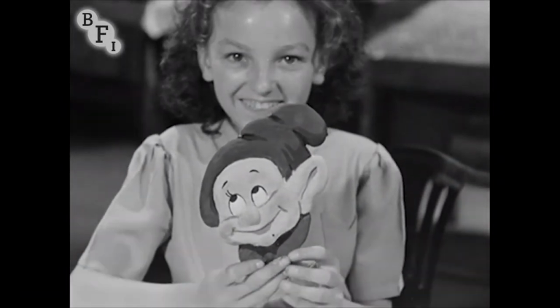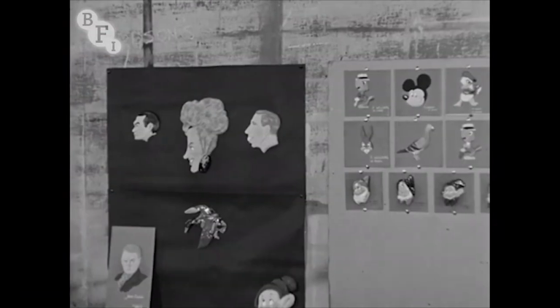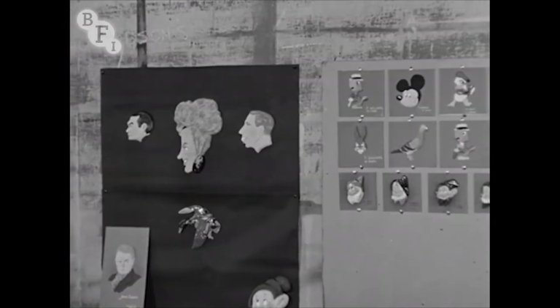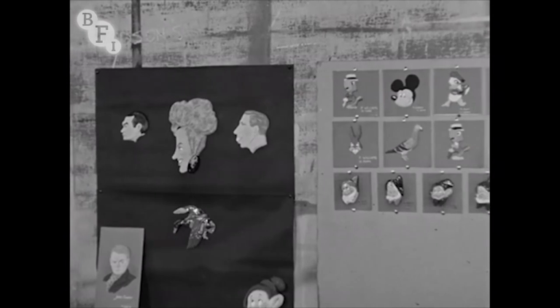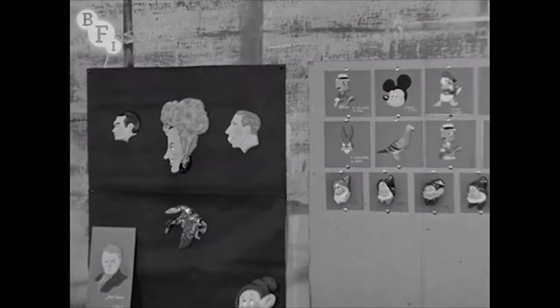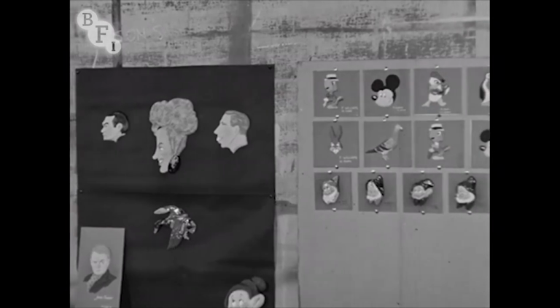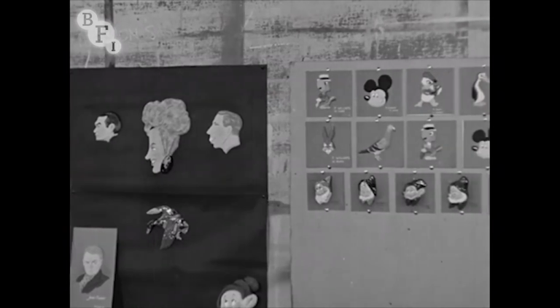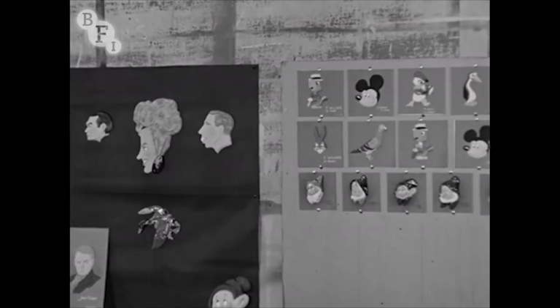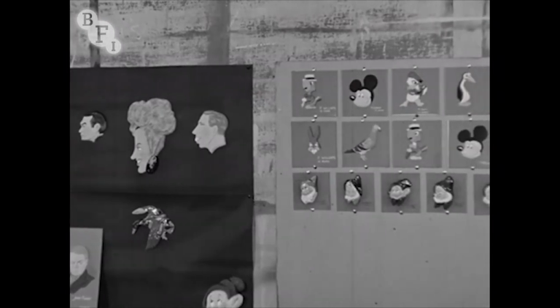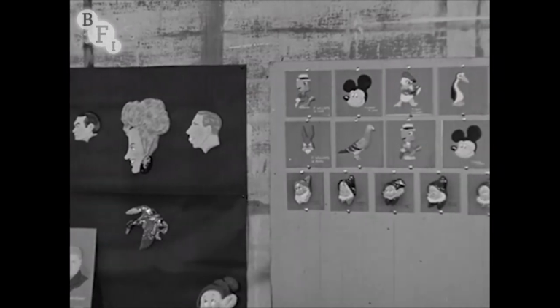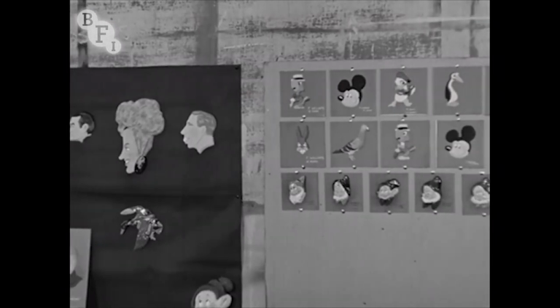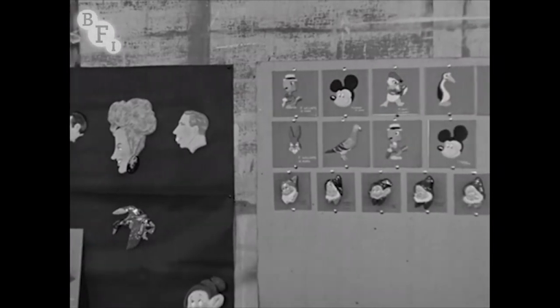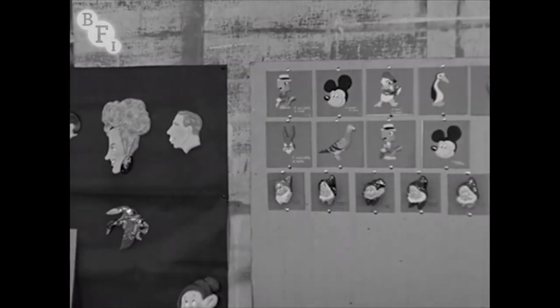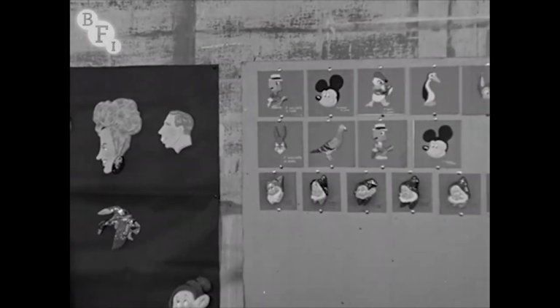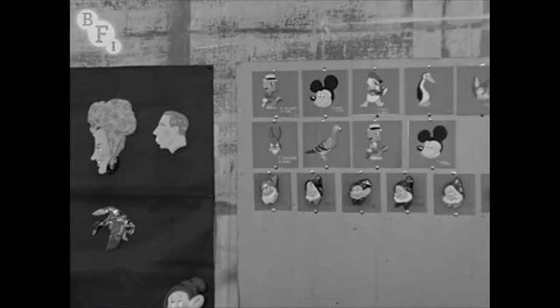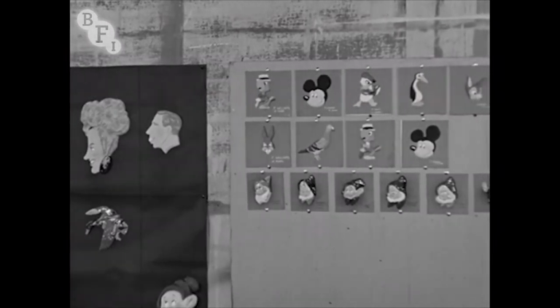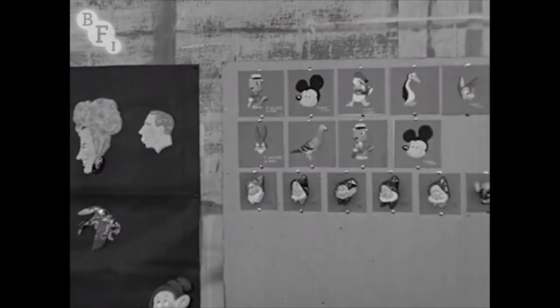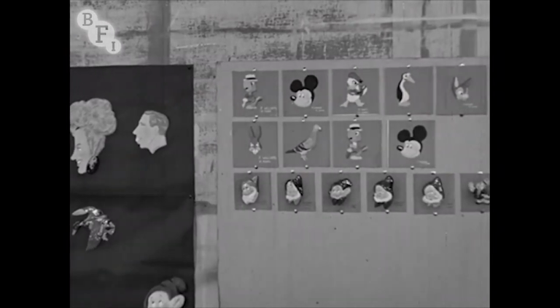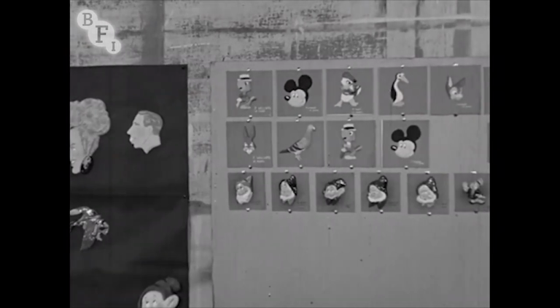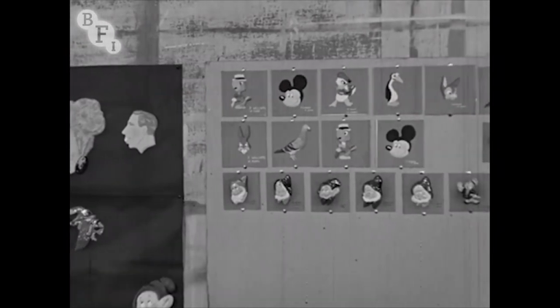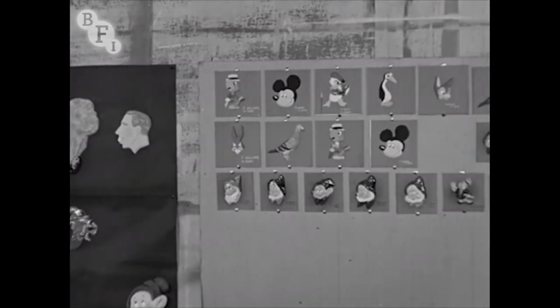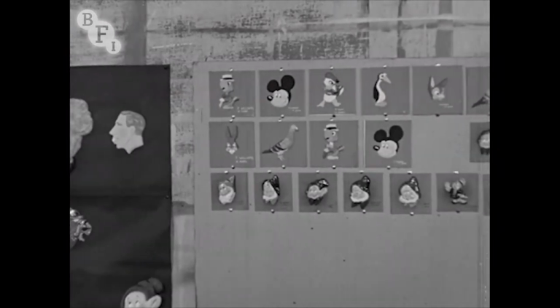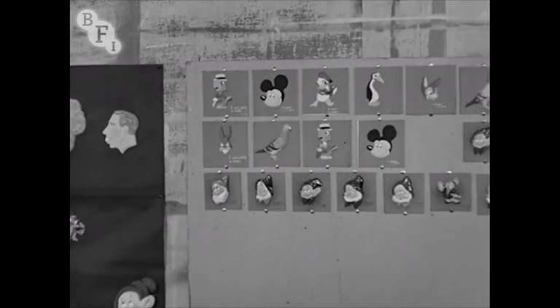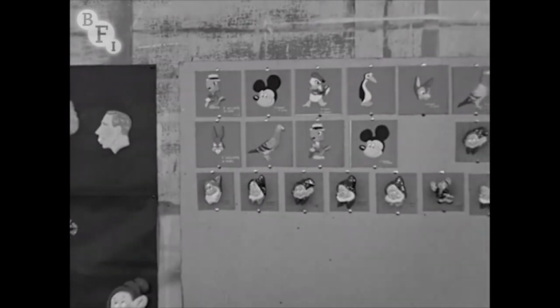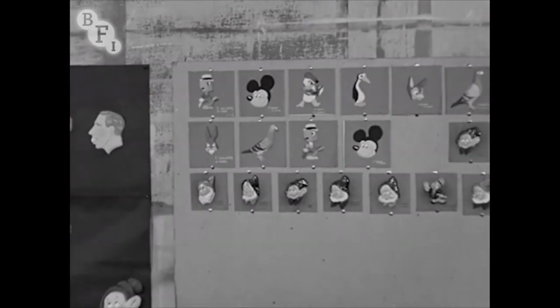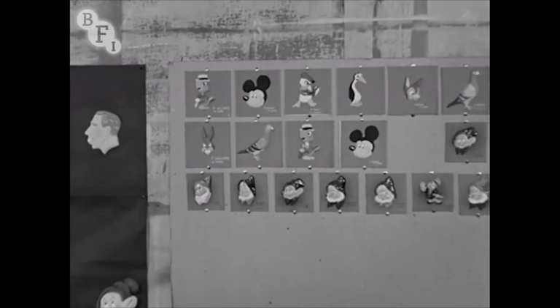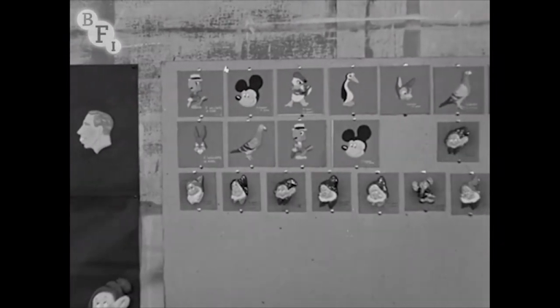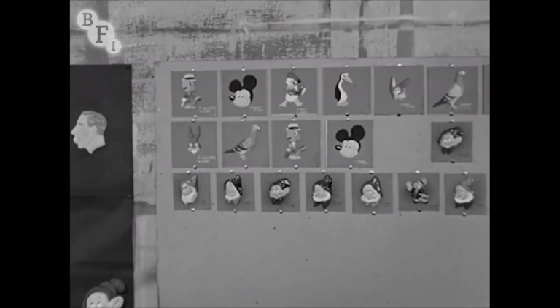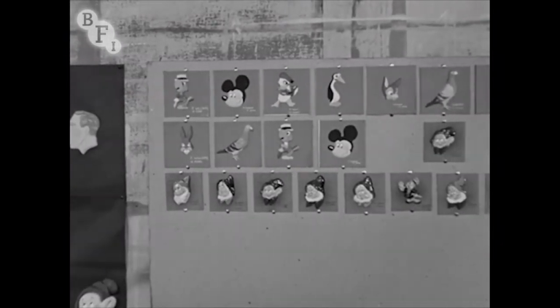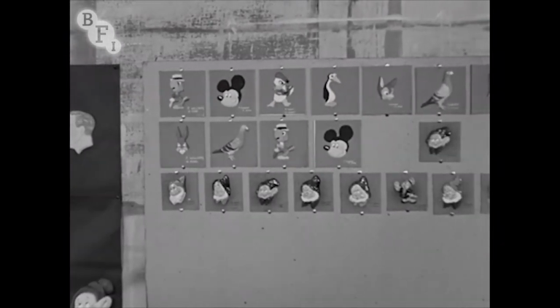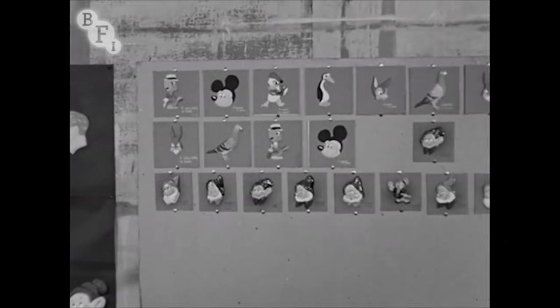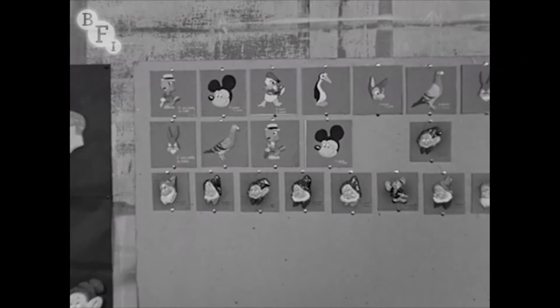Here are some examples of plaques made by these North Shields club members. Don't you think they're good?